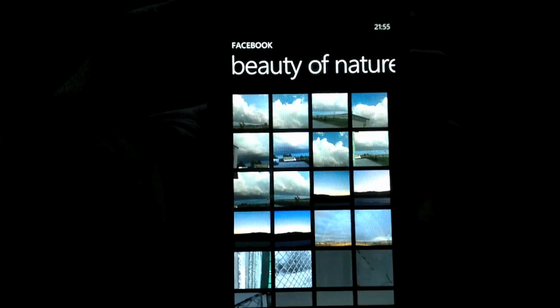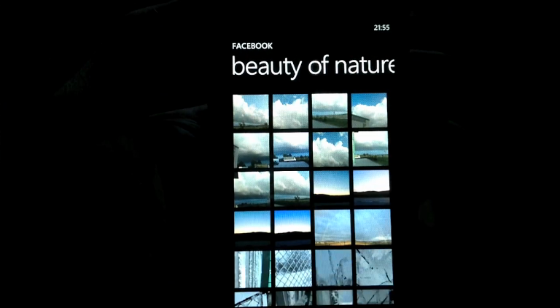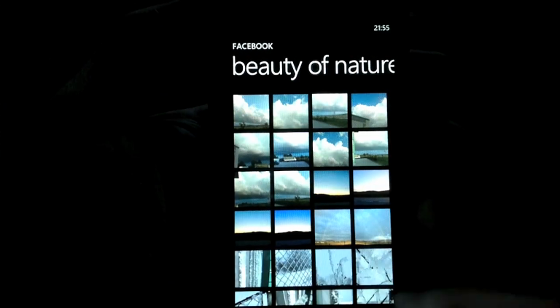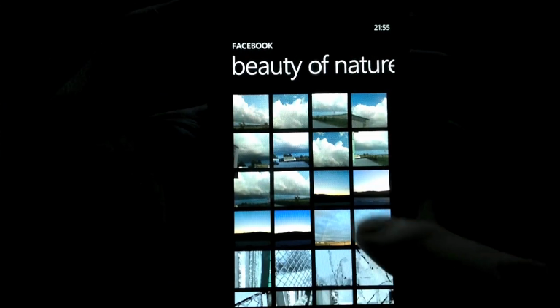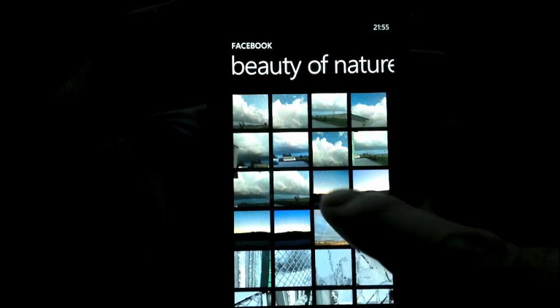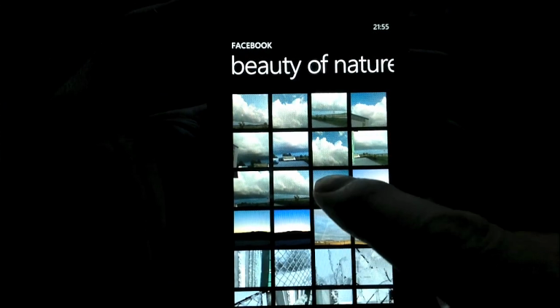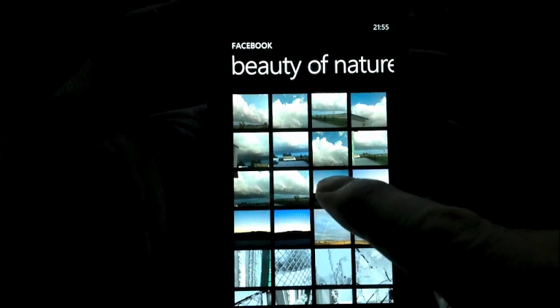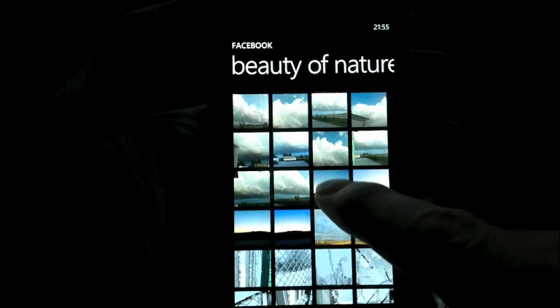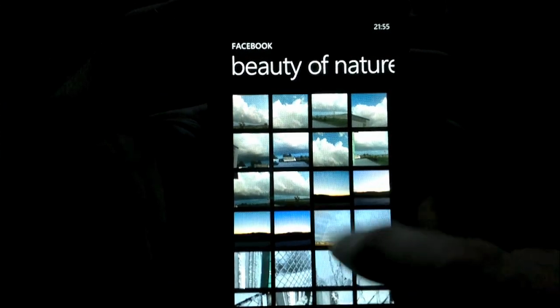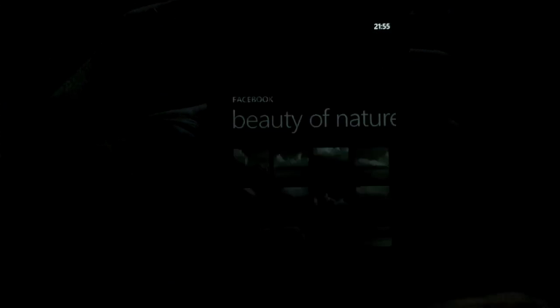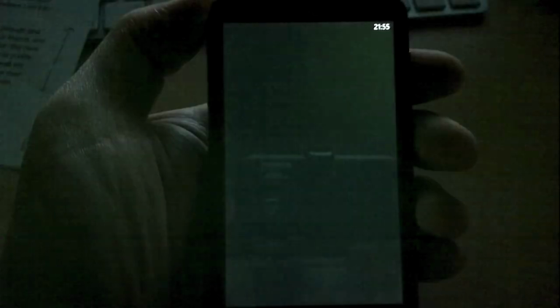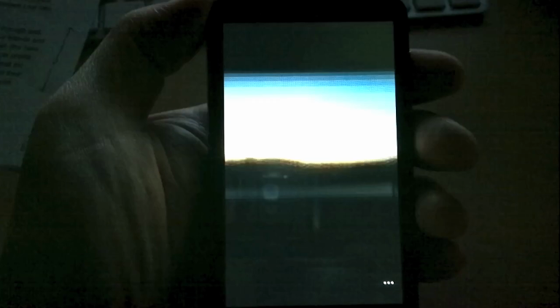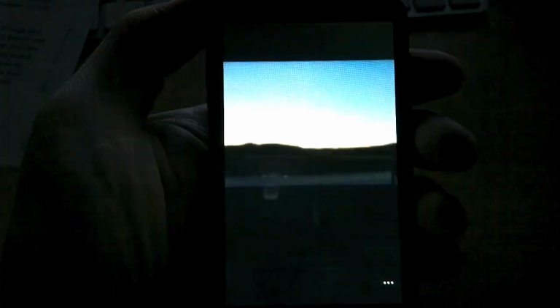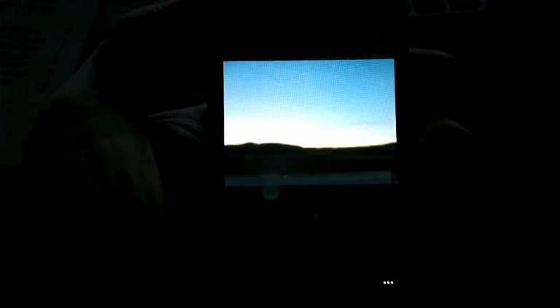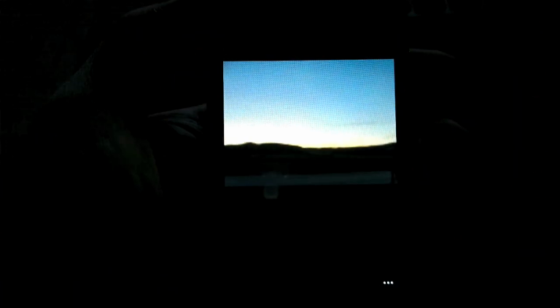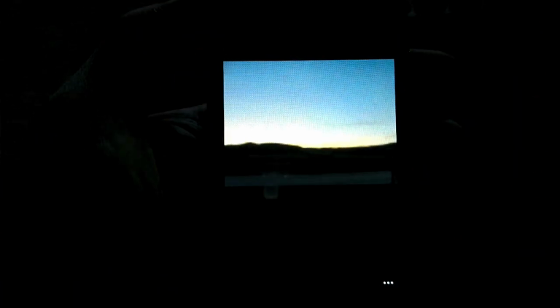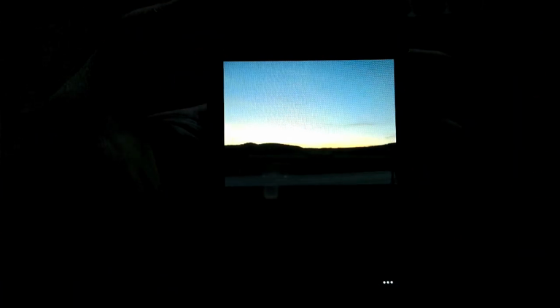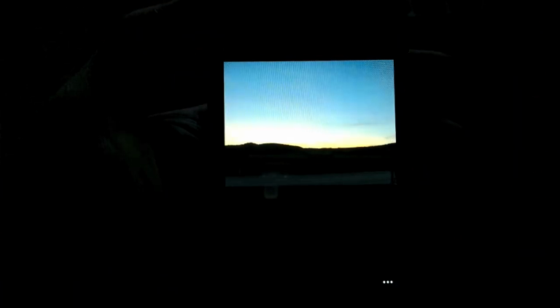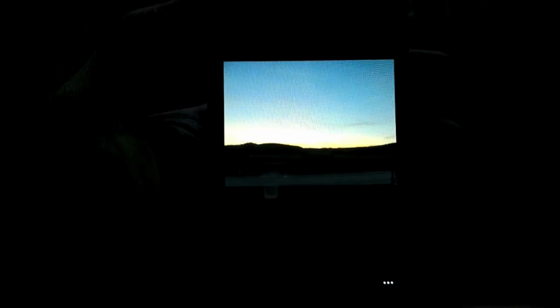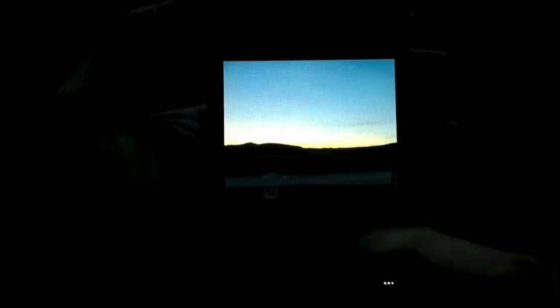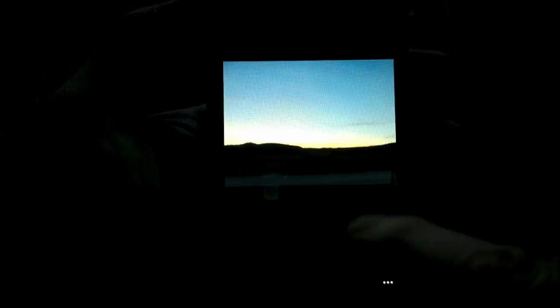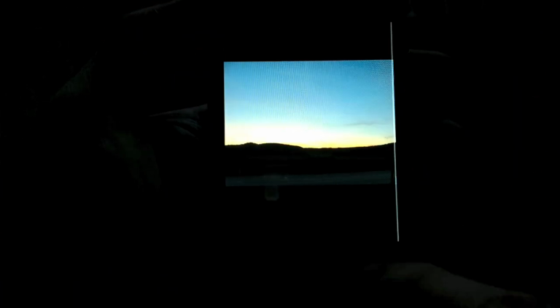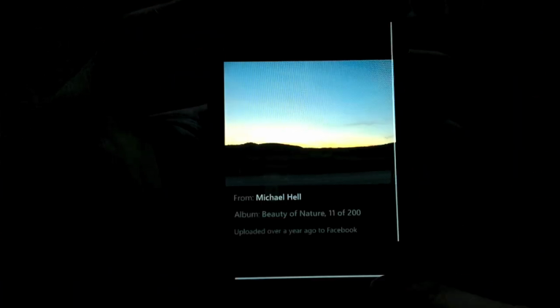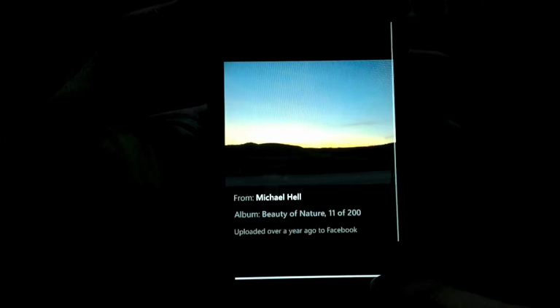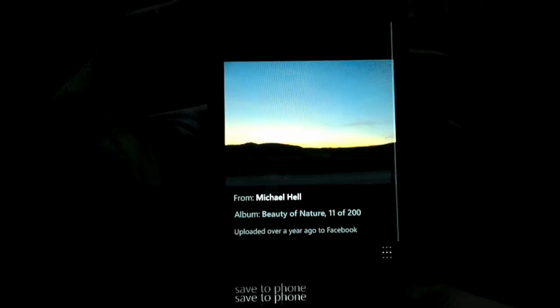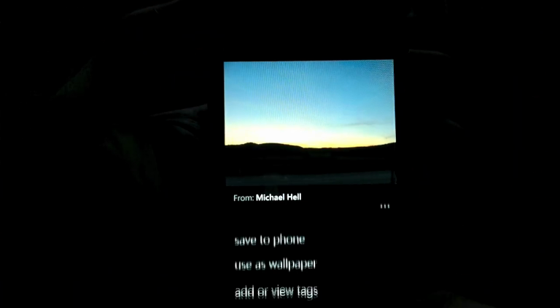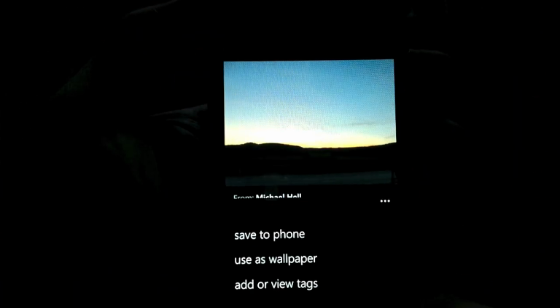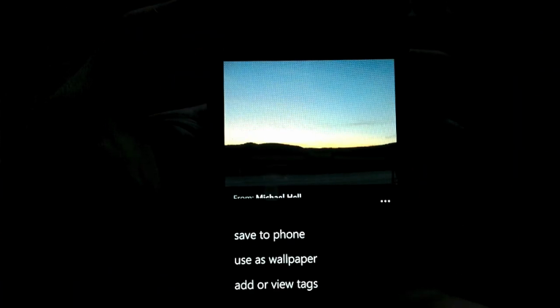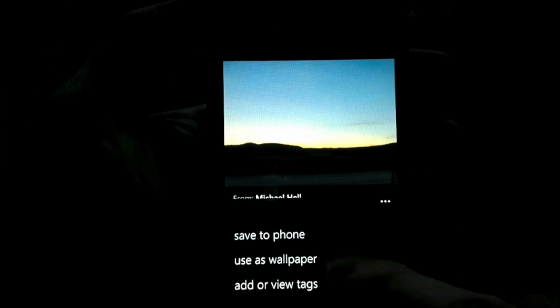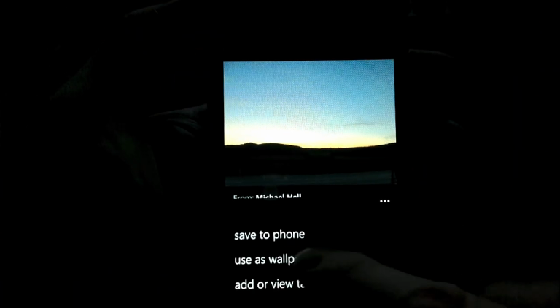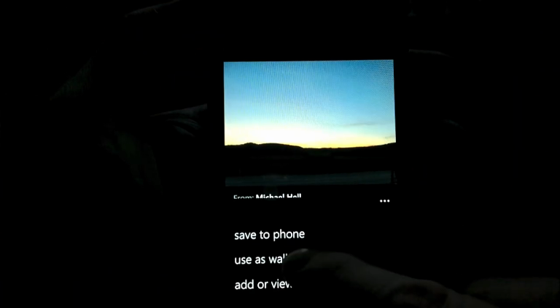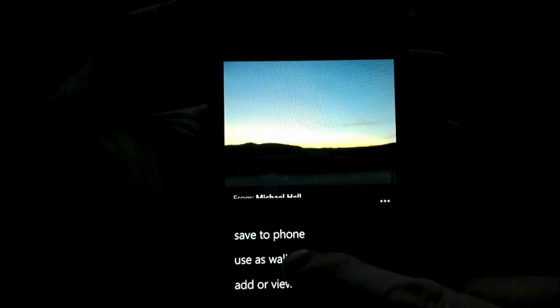You can just browse through. Within seconds you're up close and personal with all your friends' lives. Really nicely done, Microsoft.